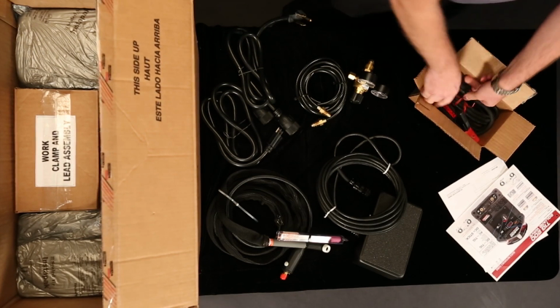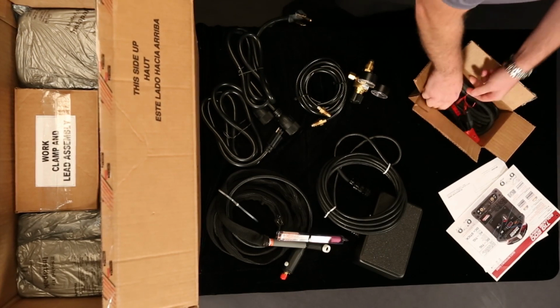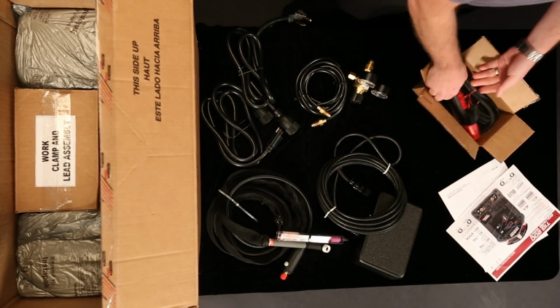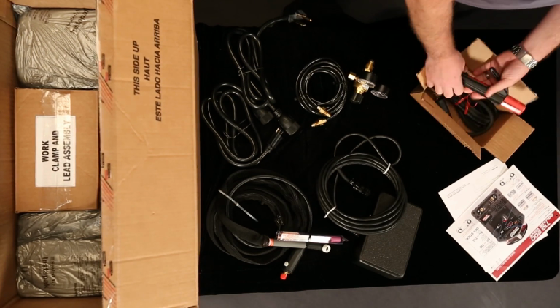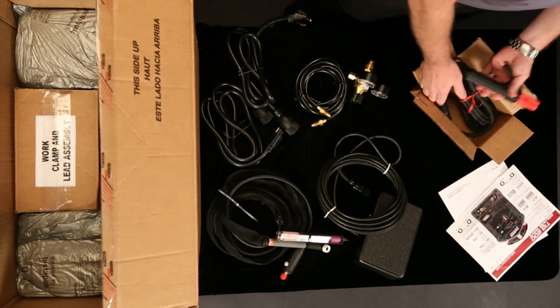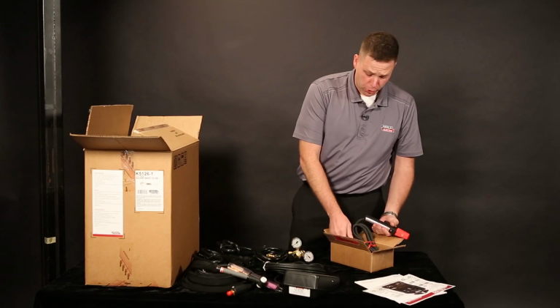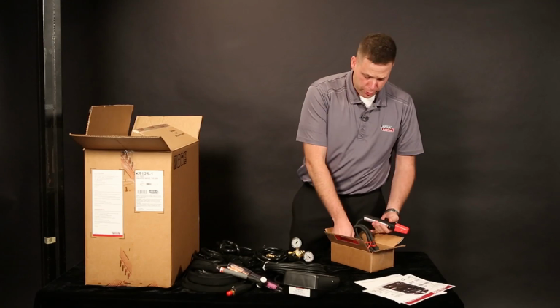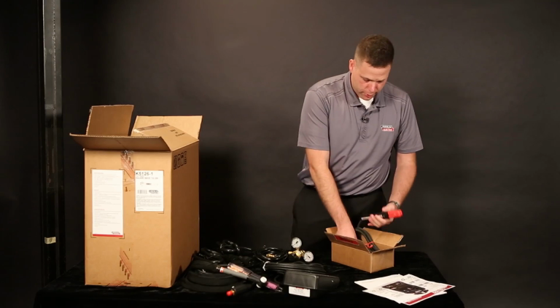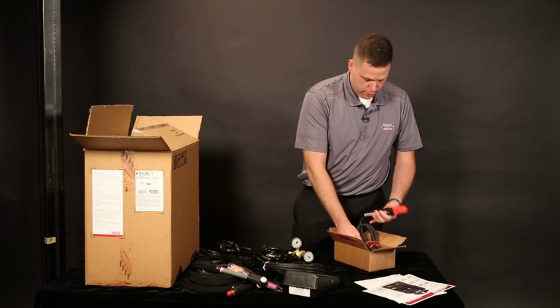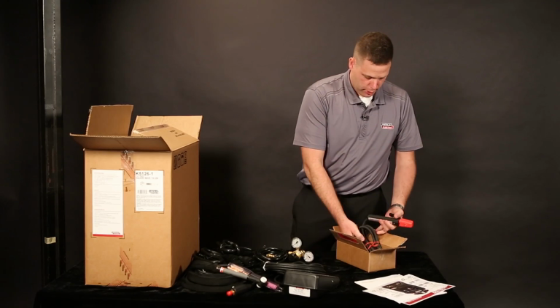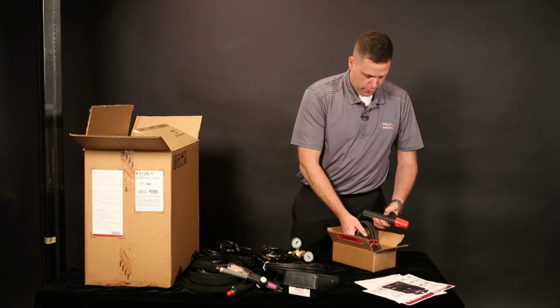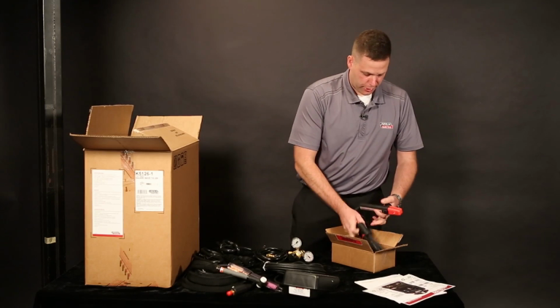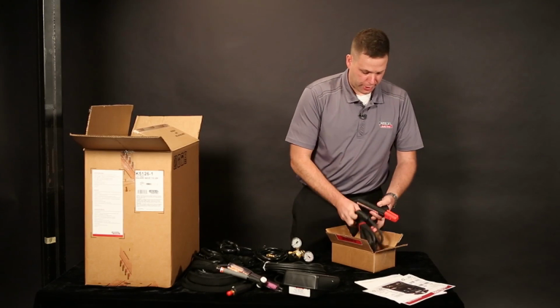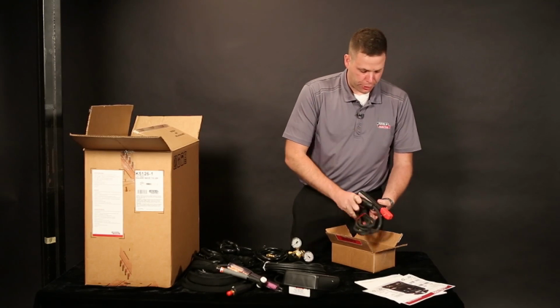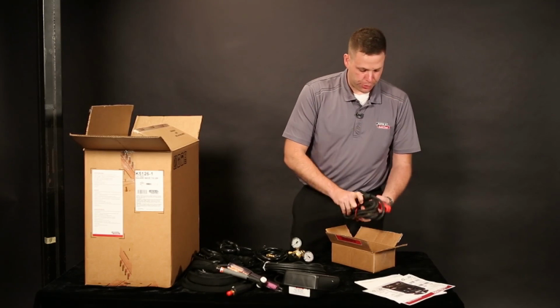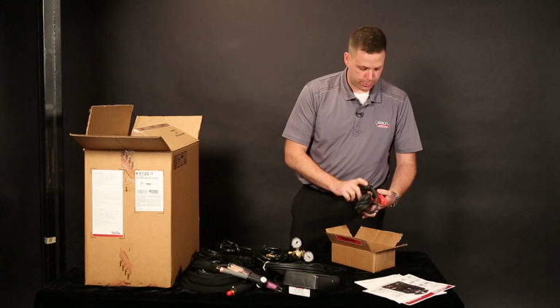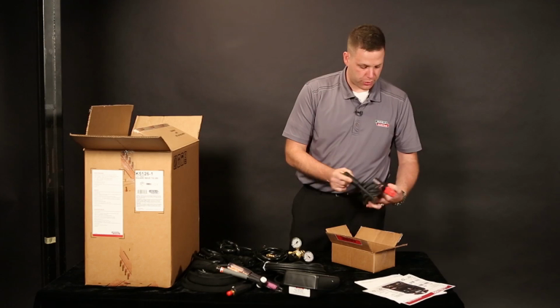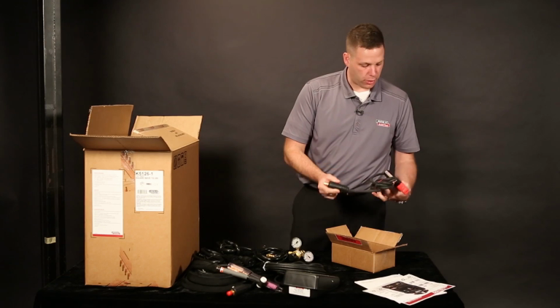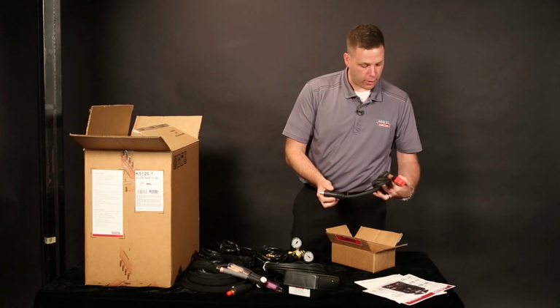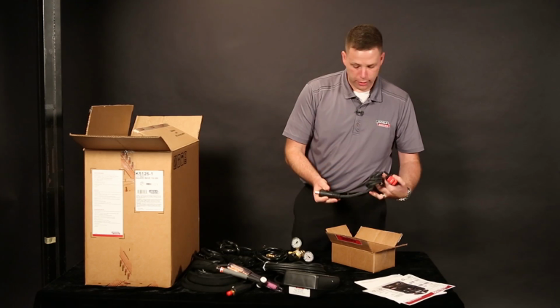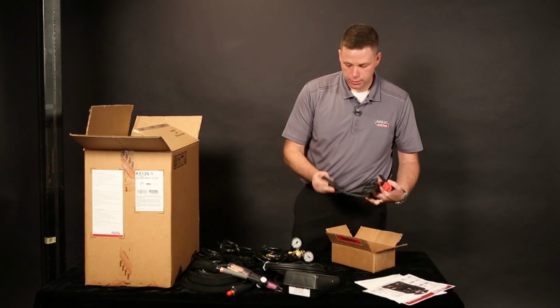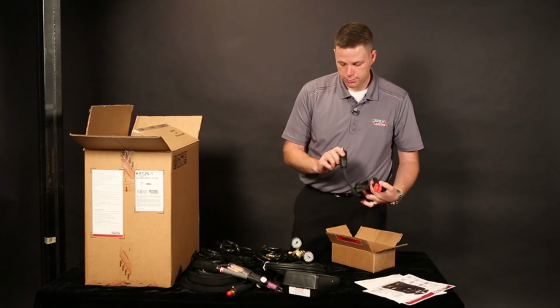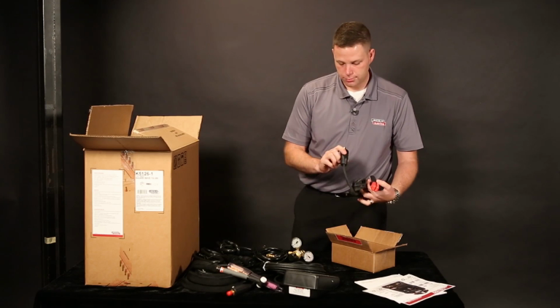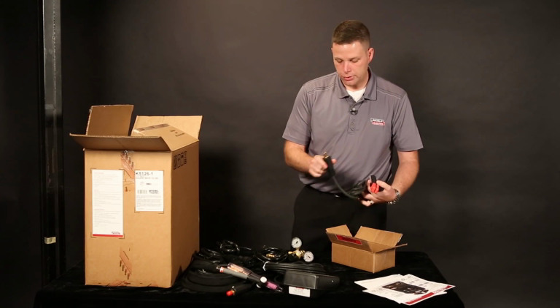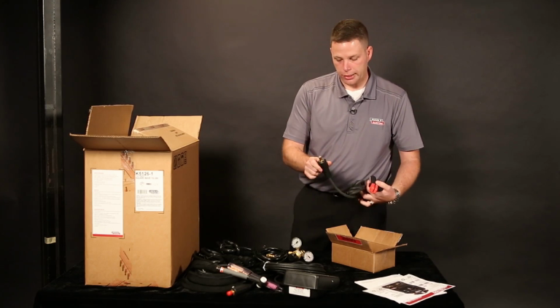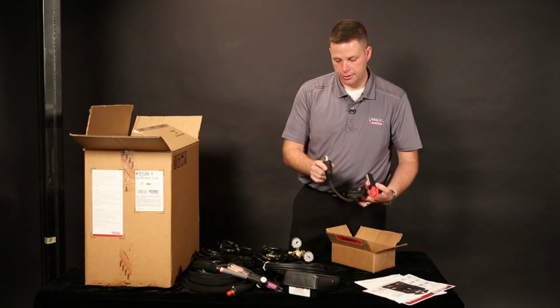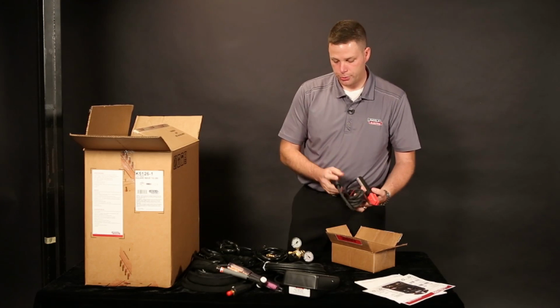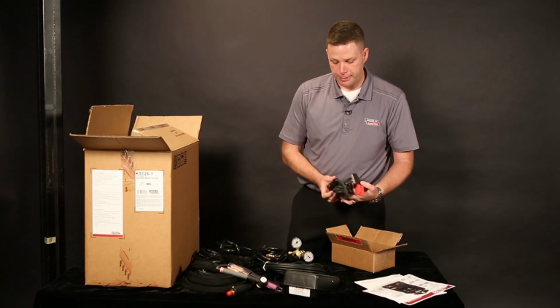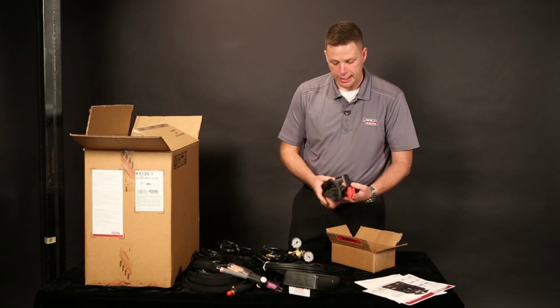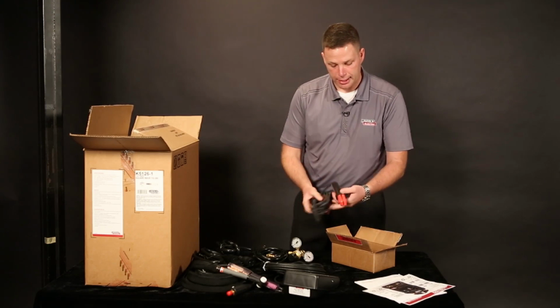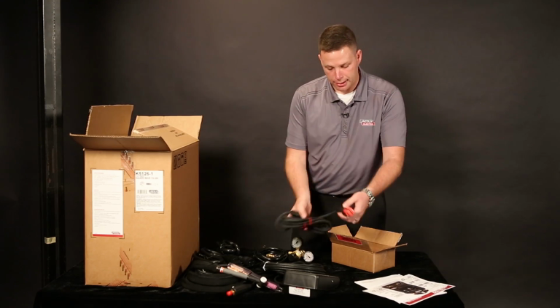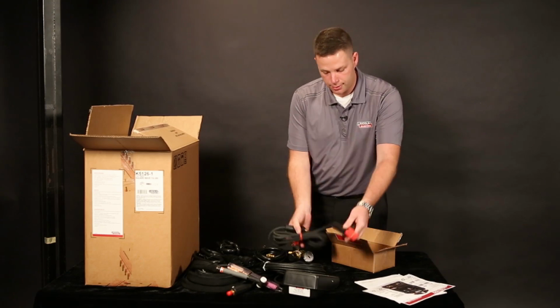Stick electrode holder in case you need to do some stick welding — it's already got the twist mate end on it.